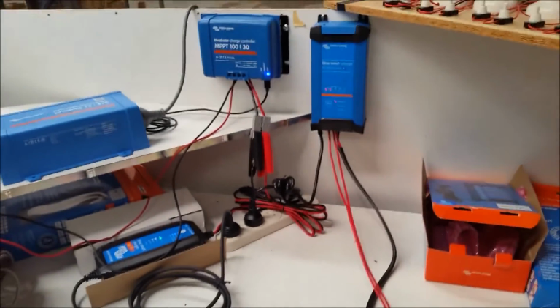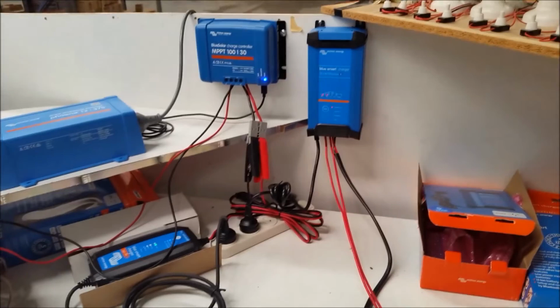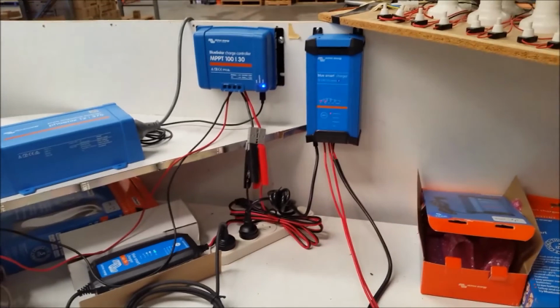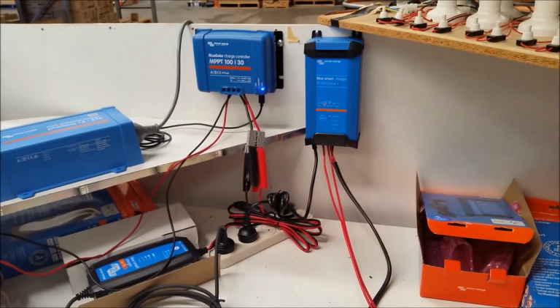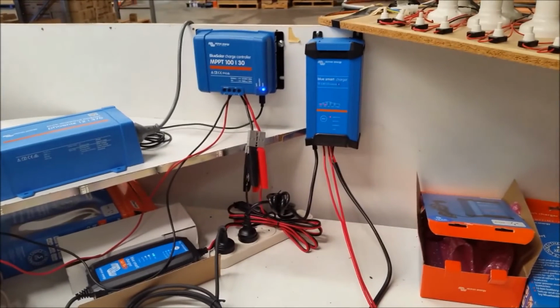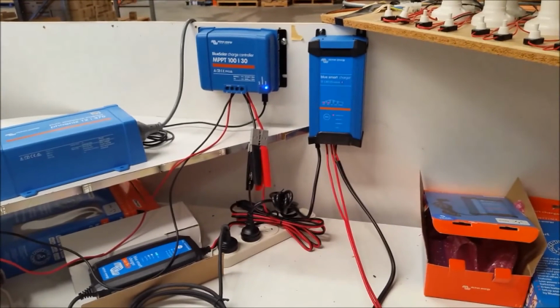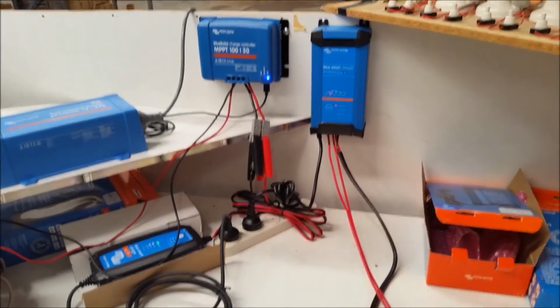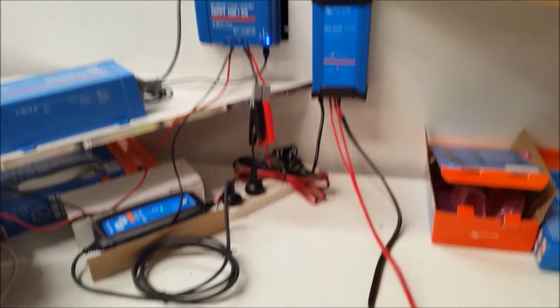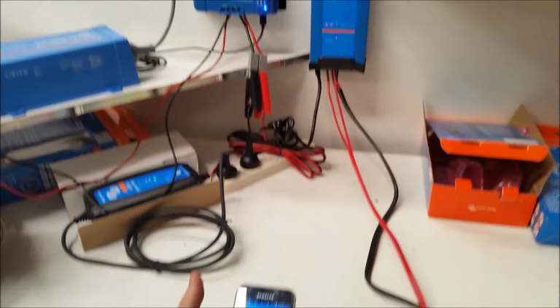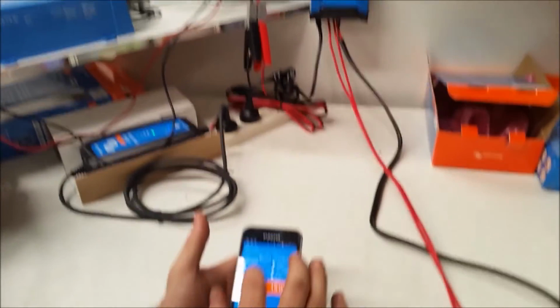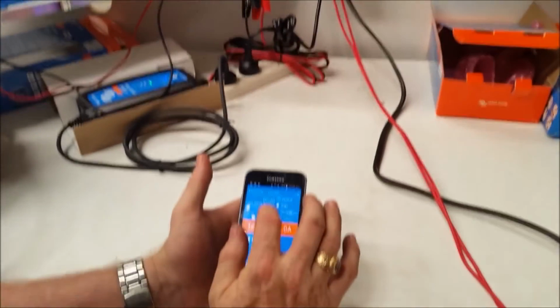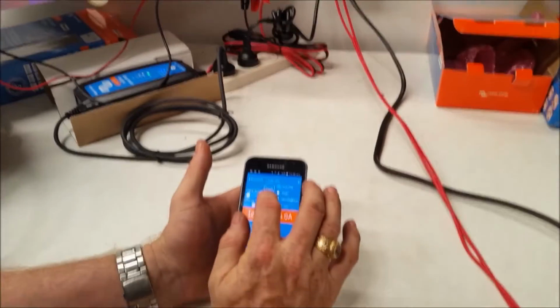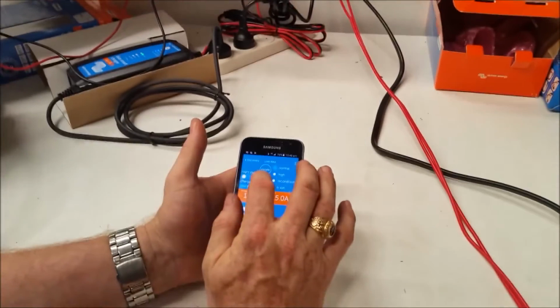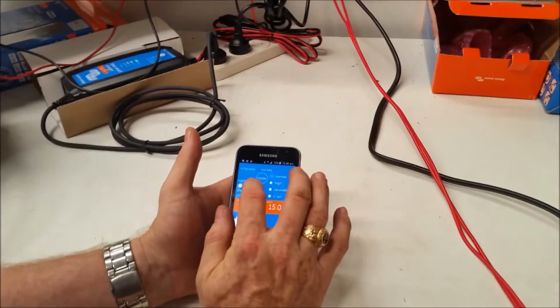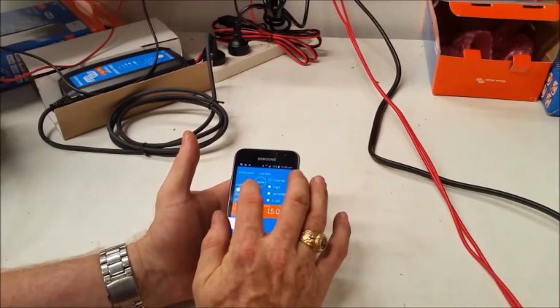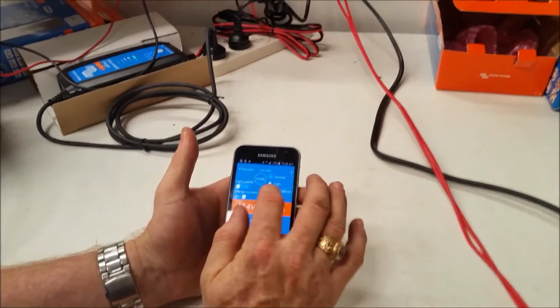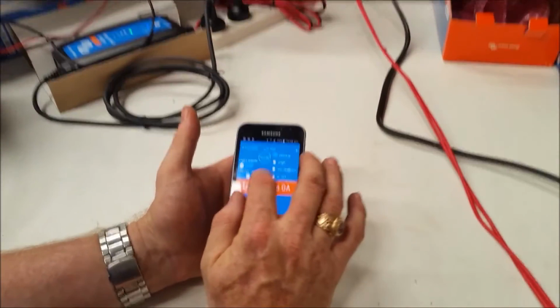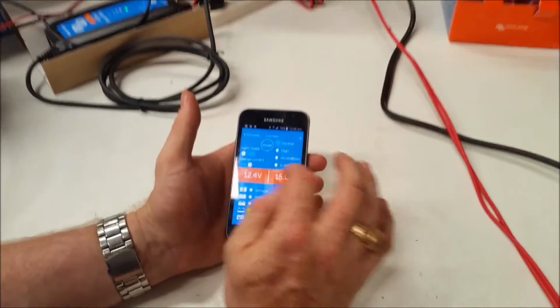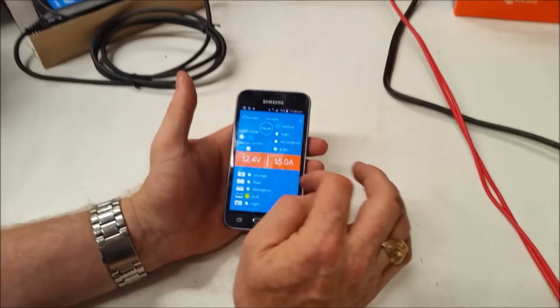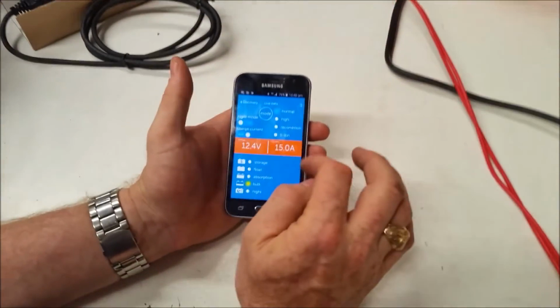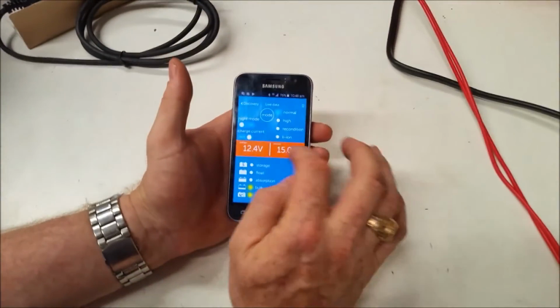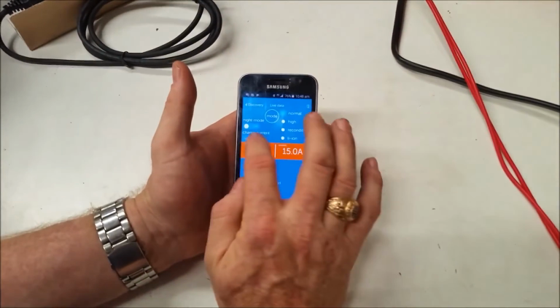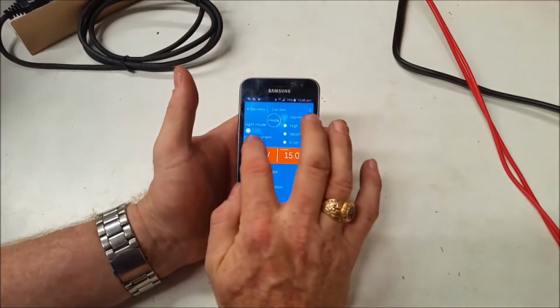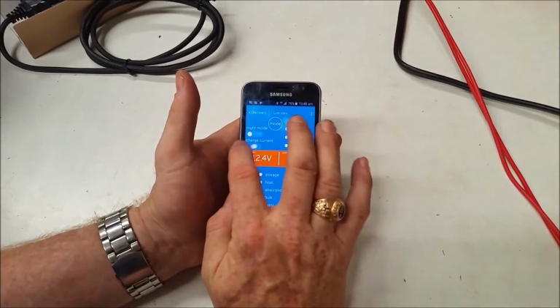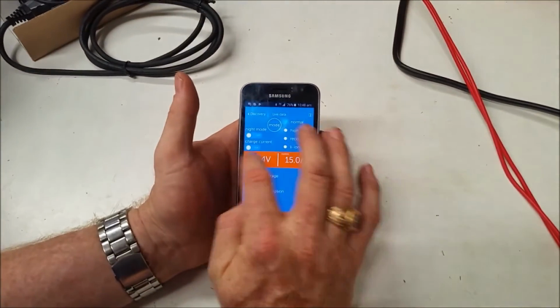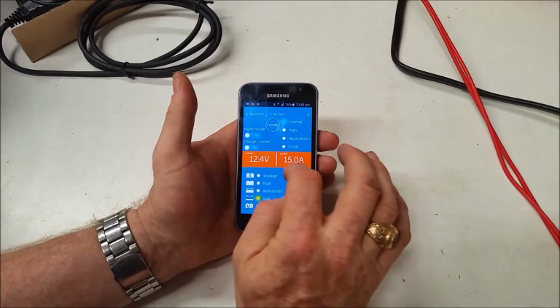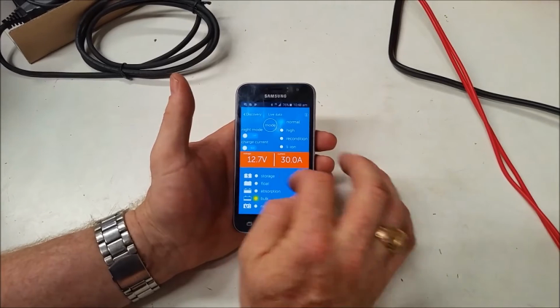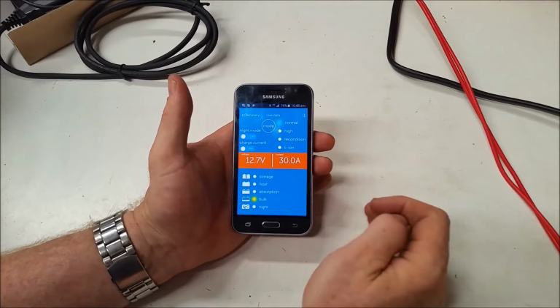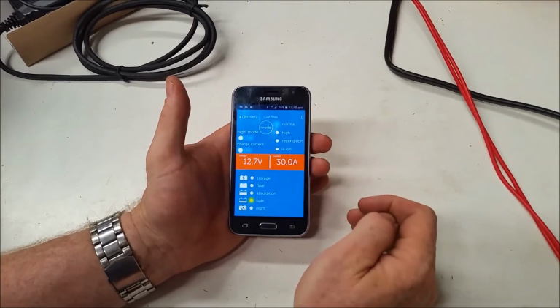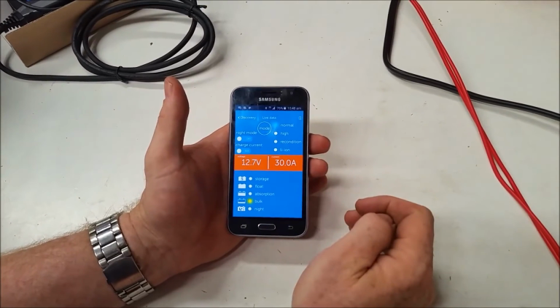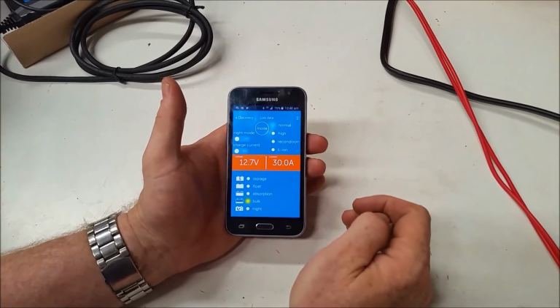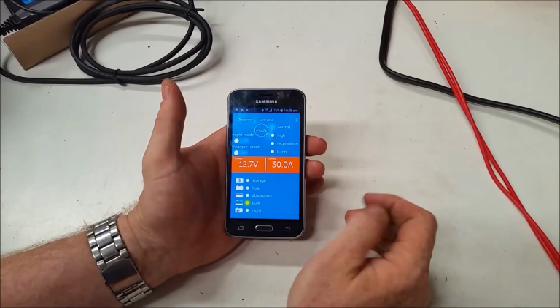We'll flip it back onto night mode off and charge current back to 30 amps.